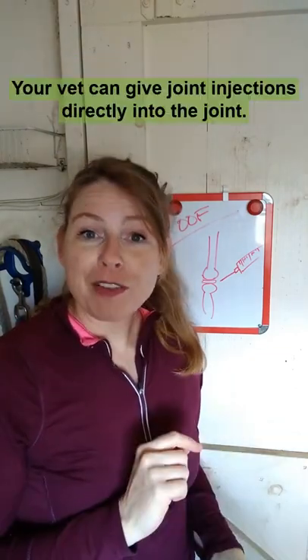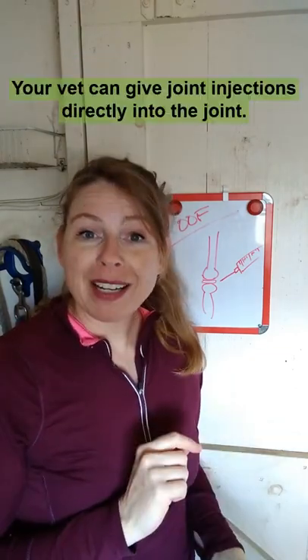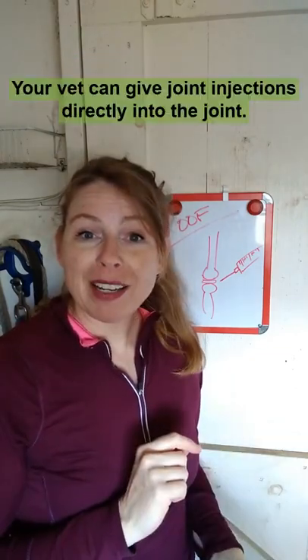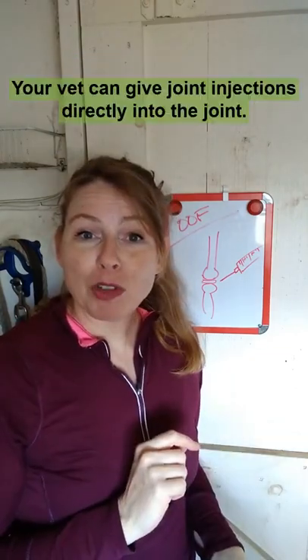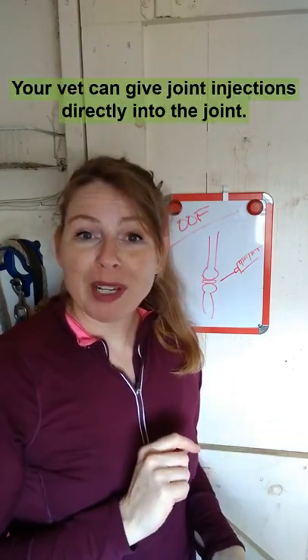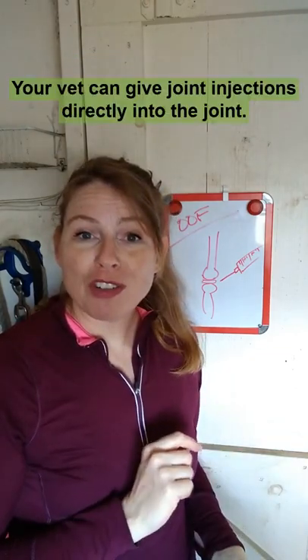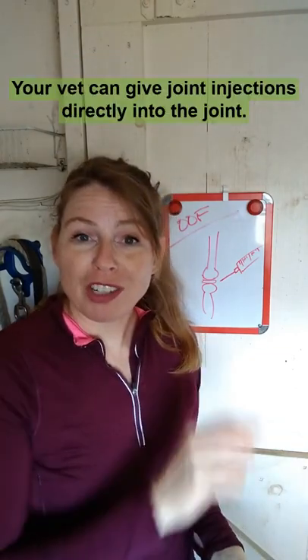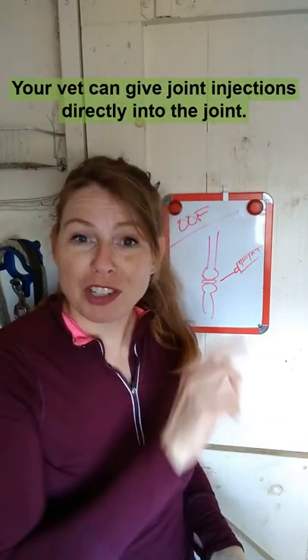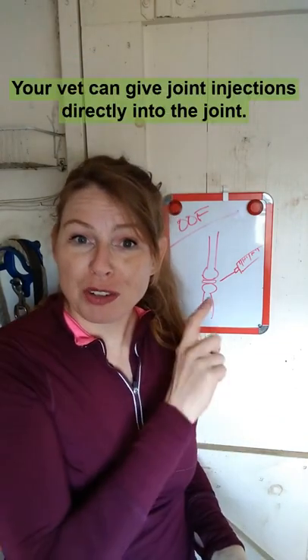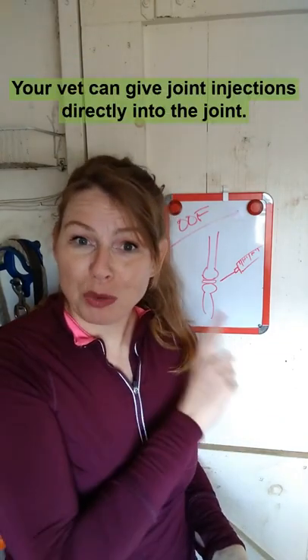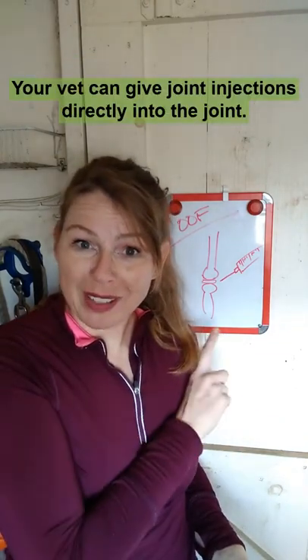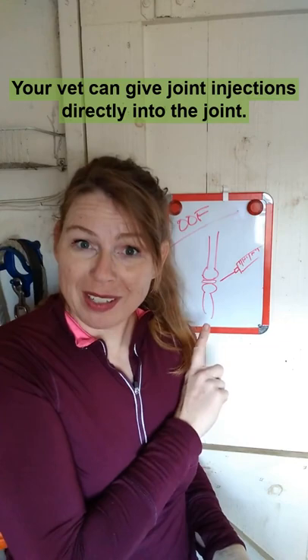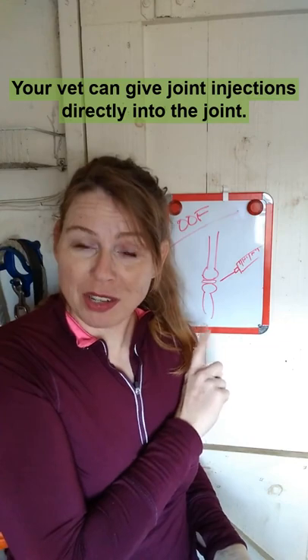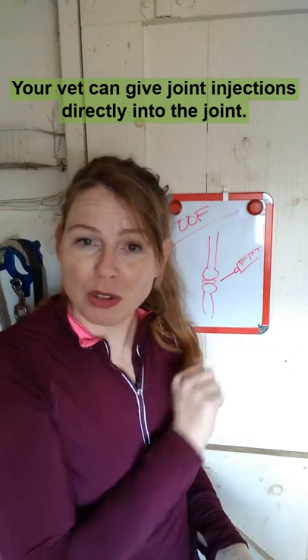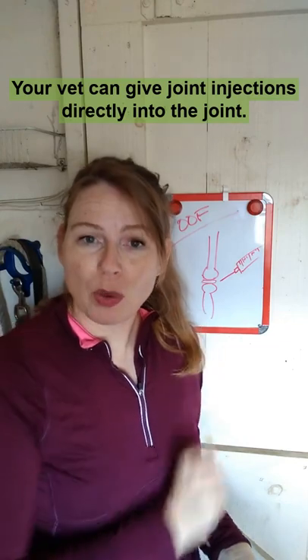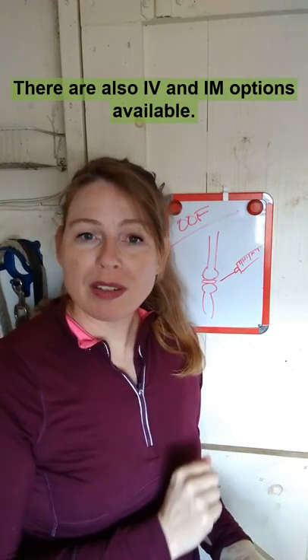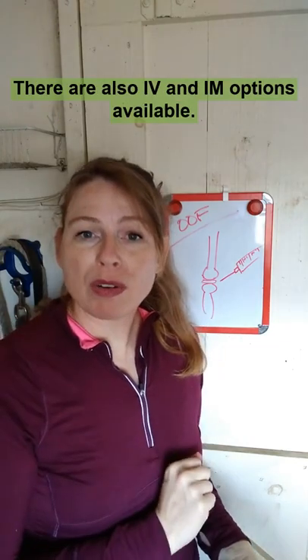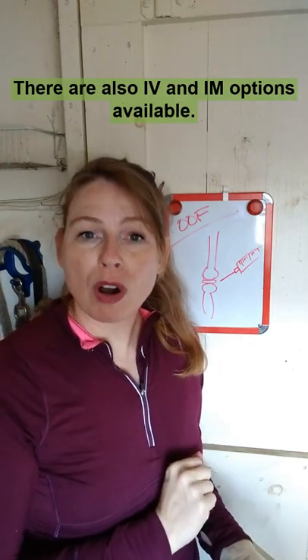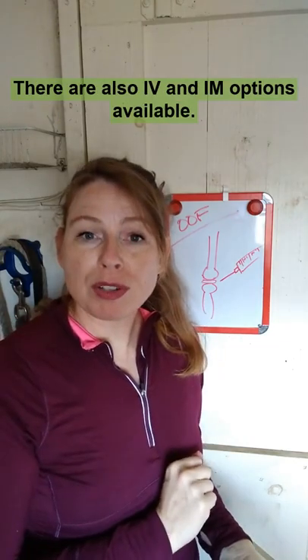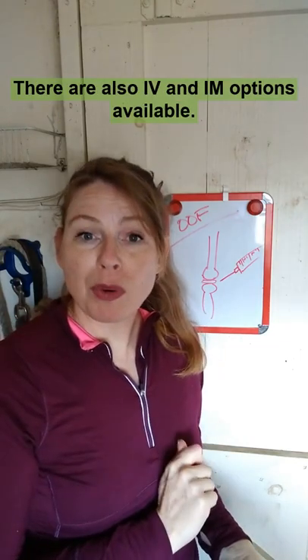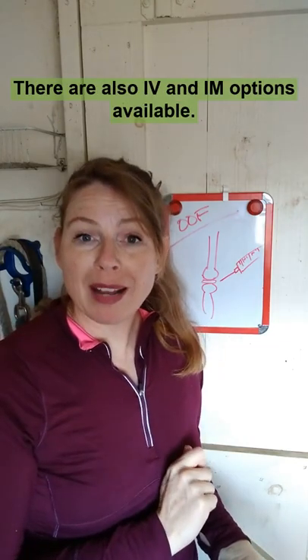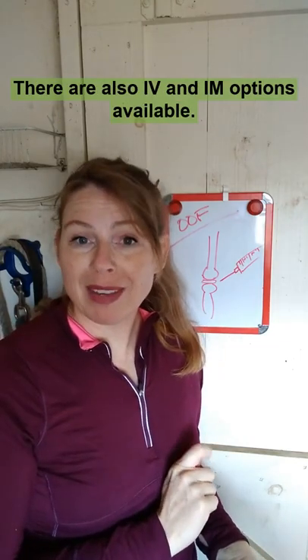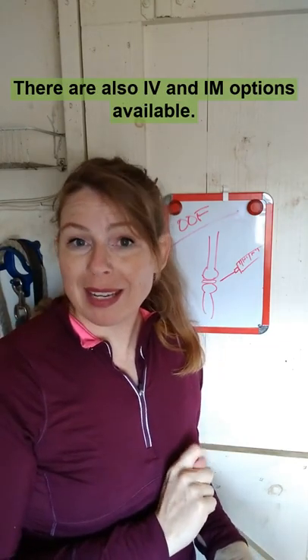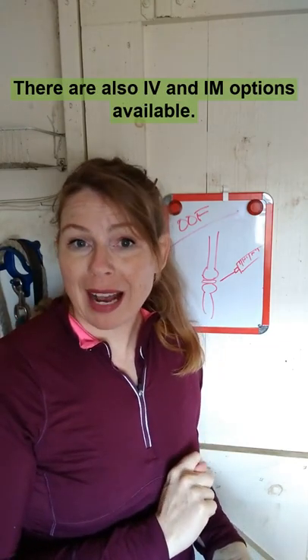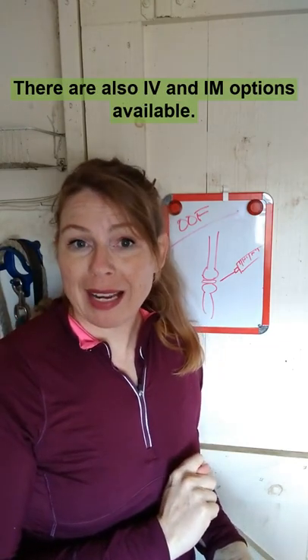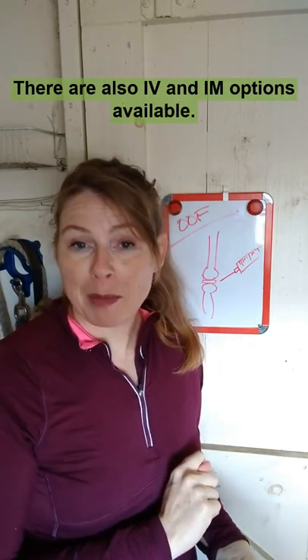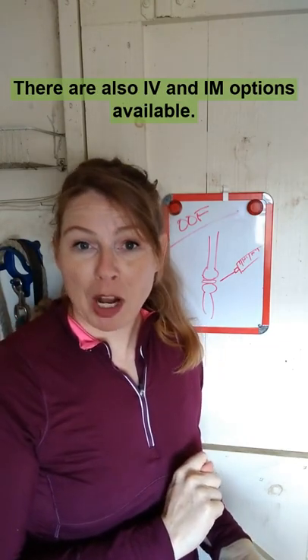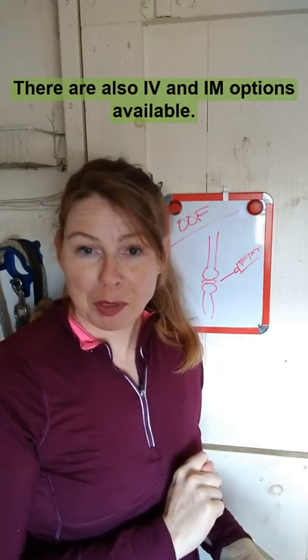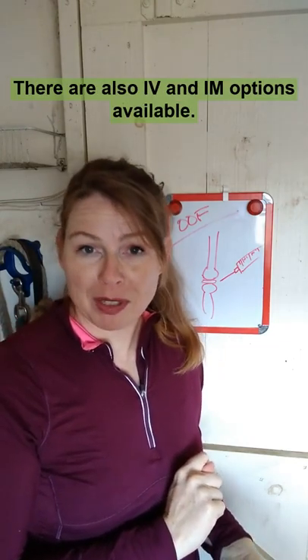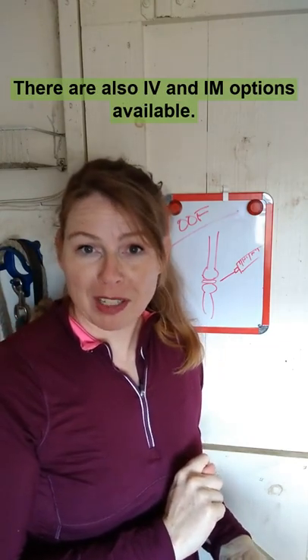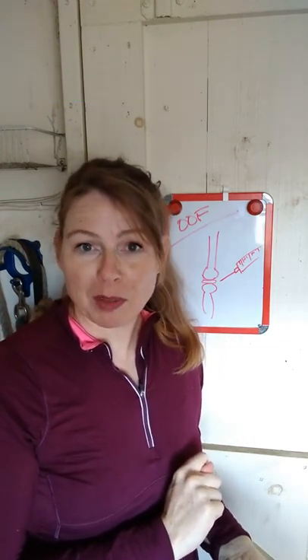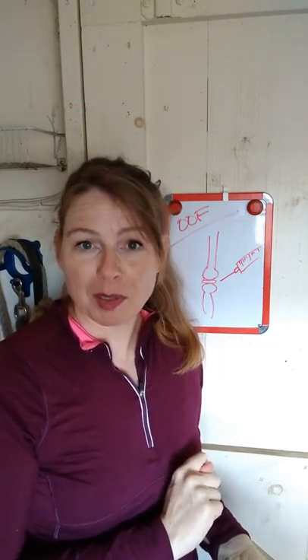Your vet can give joint injections directly into the joint. There are also IV and IM options available.